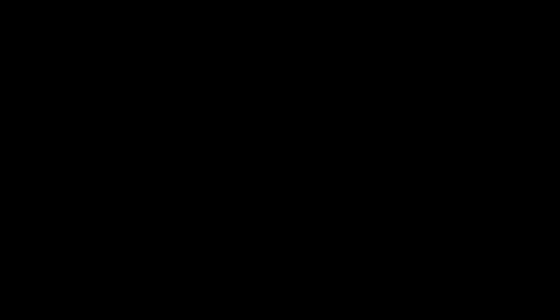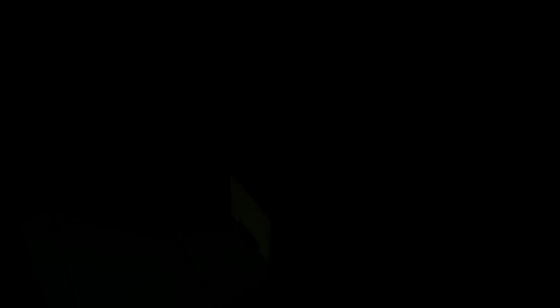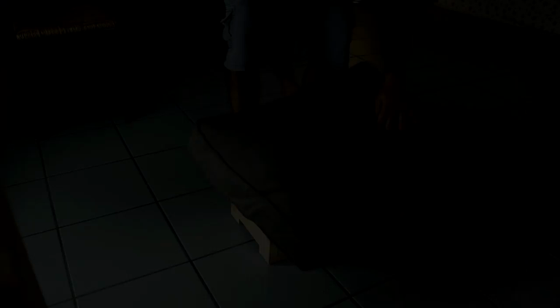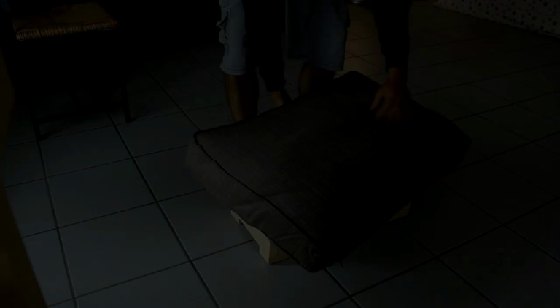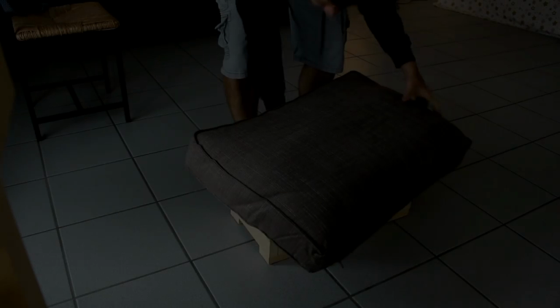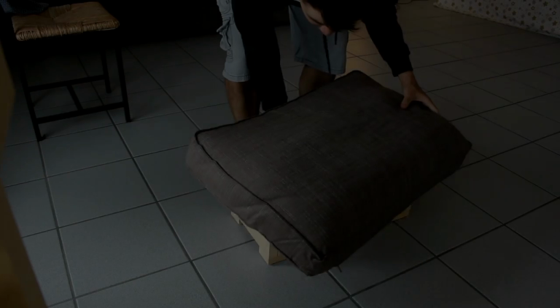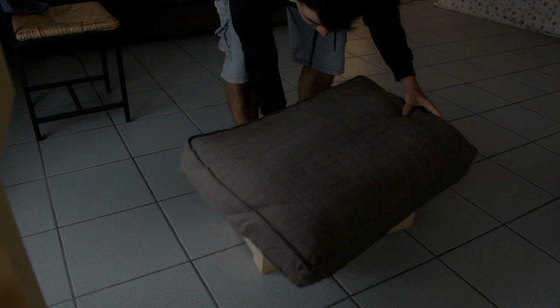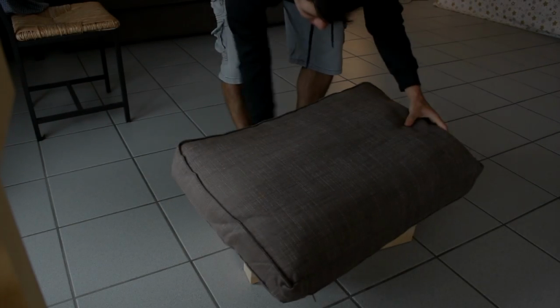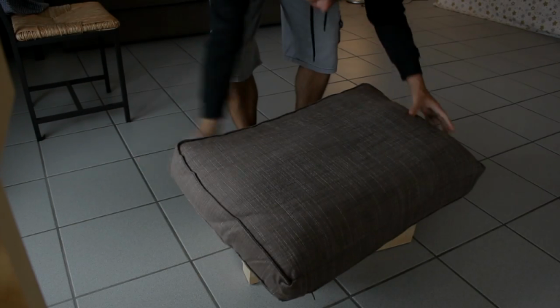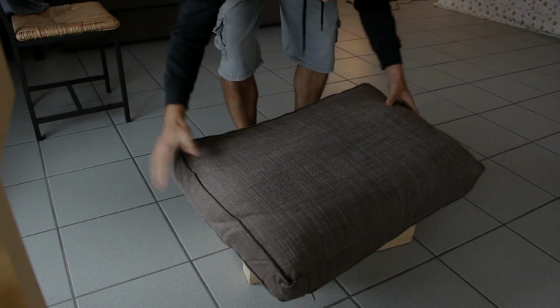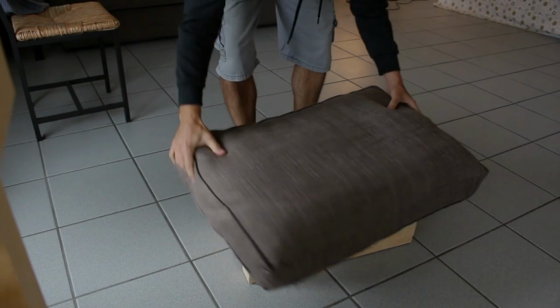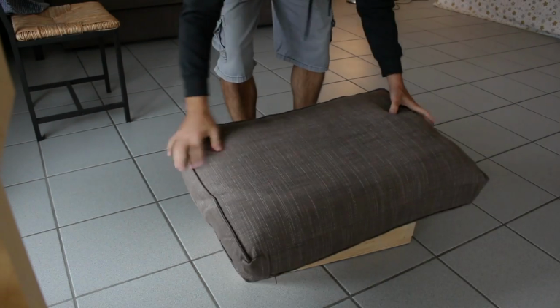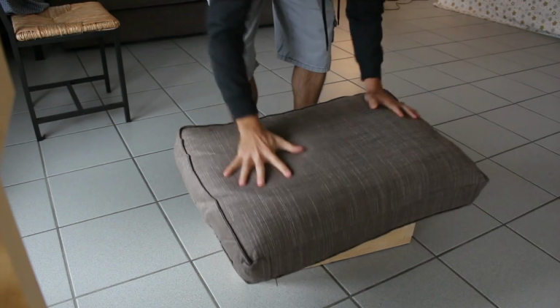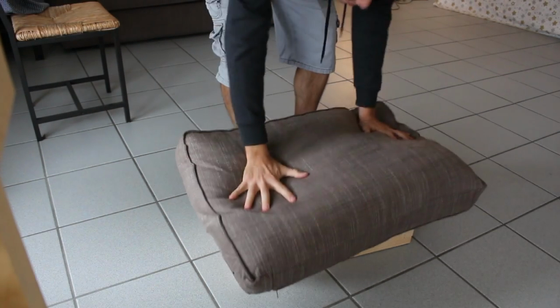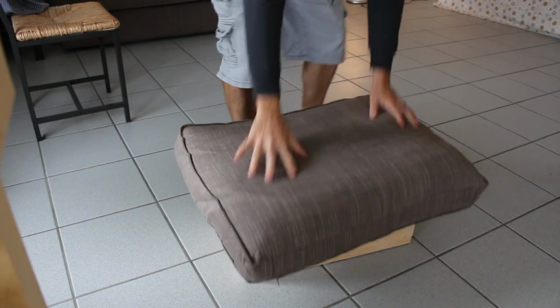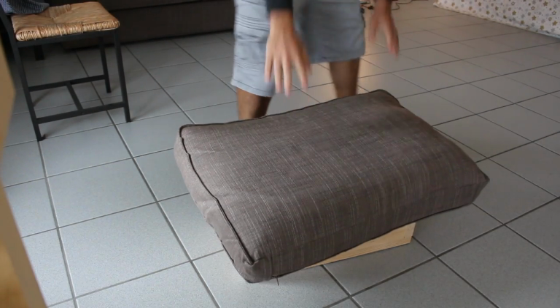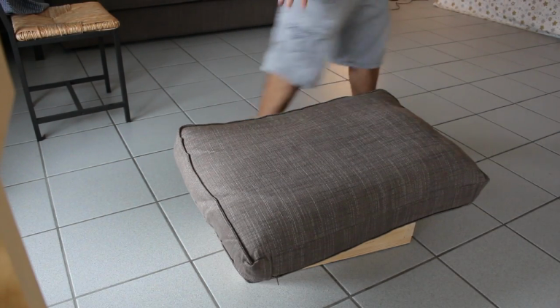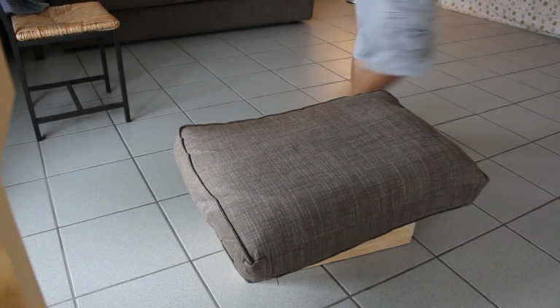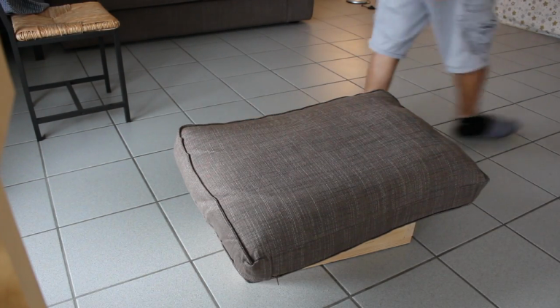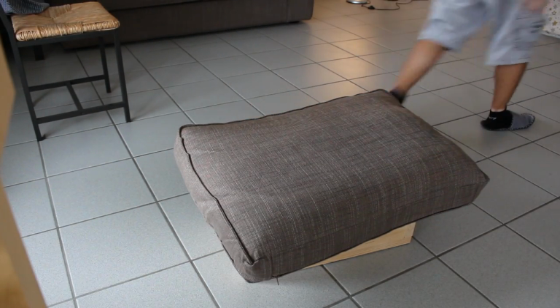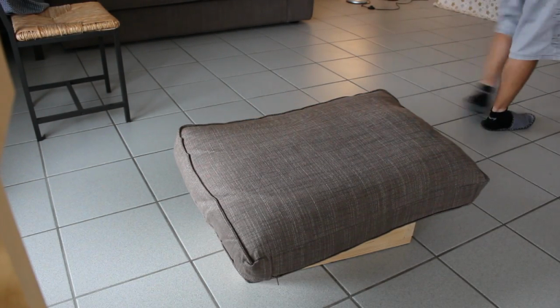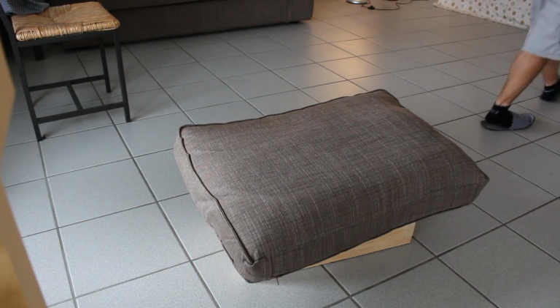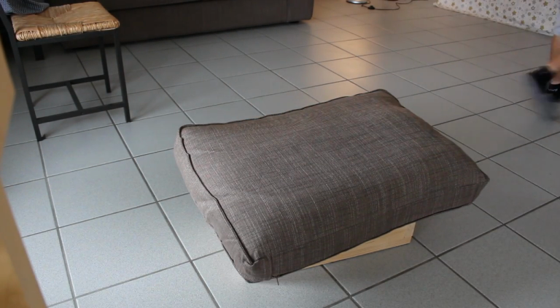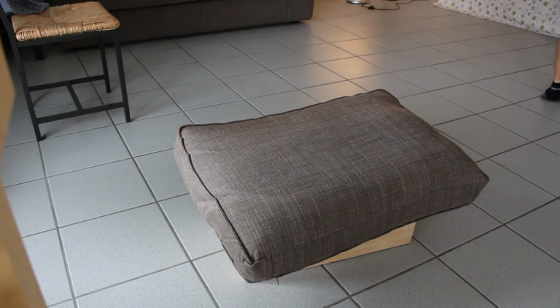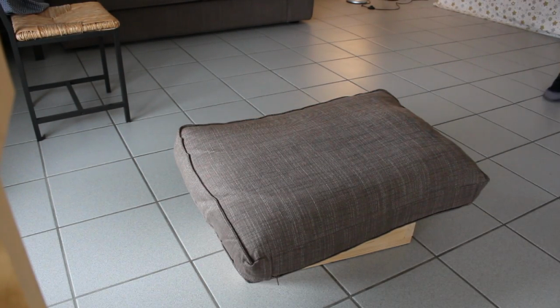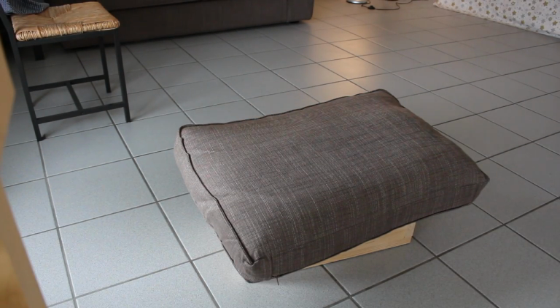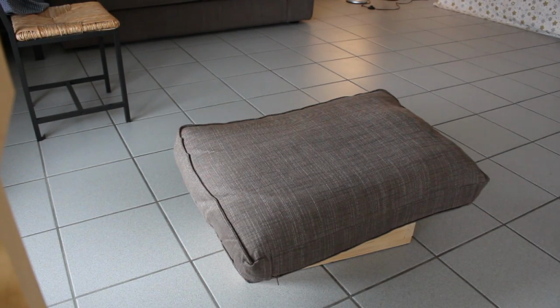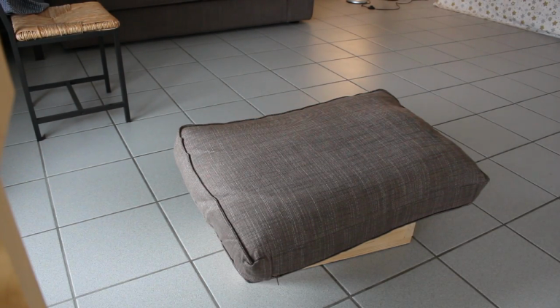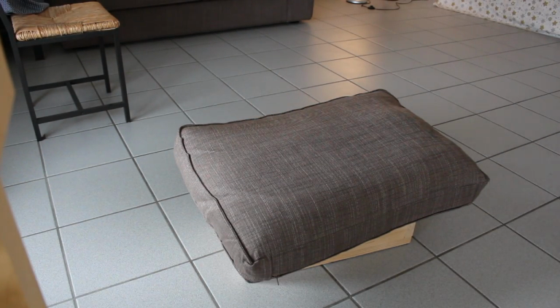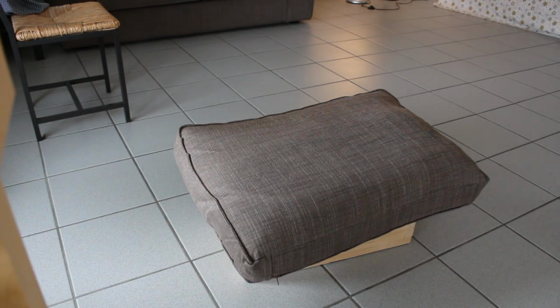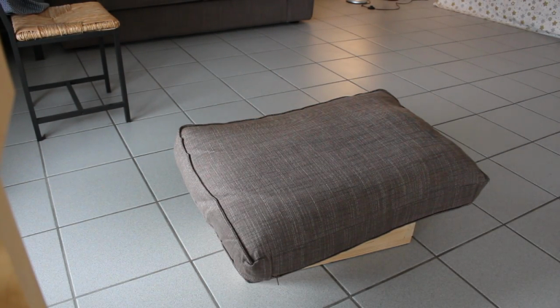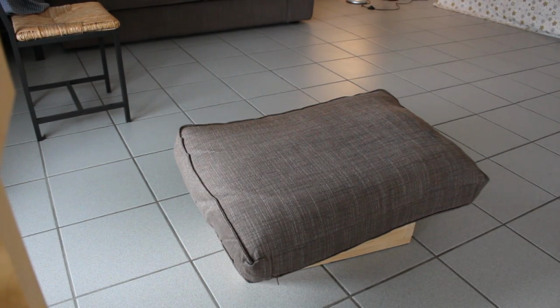Hey everybody, it's Bruce. In this video you get to see my television blow up after I've attempted to repair it. Enjoy.